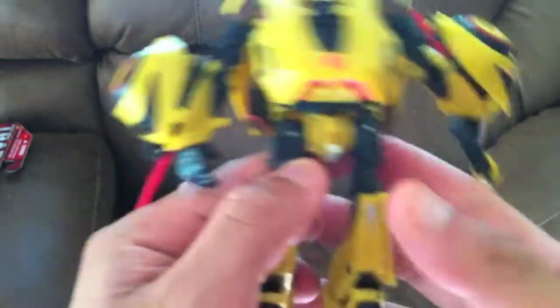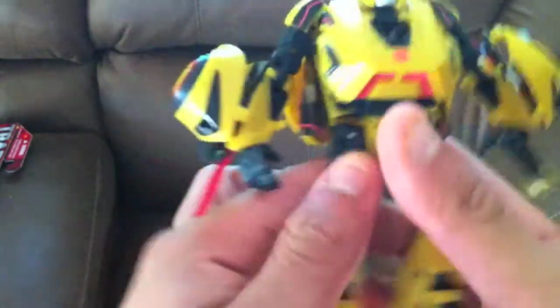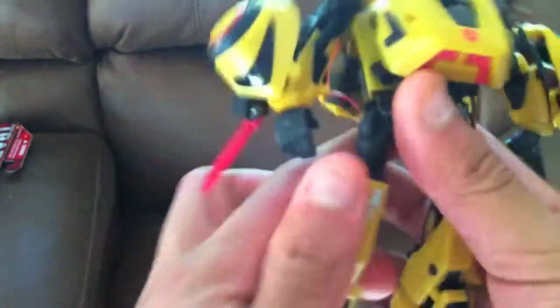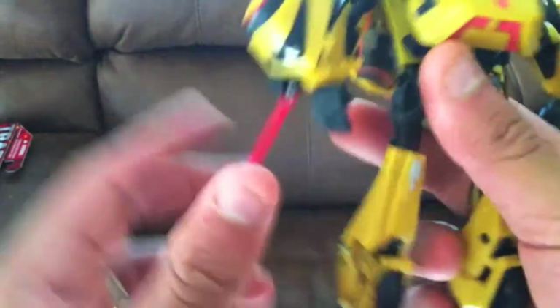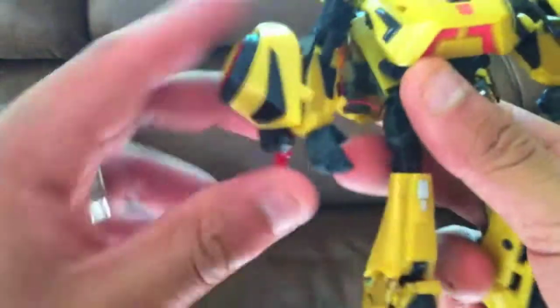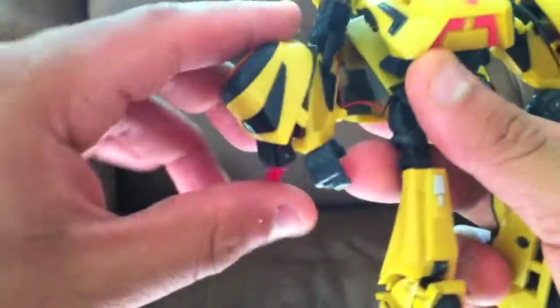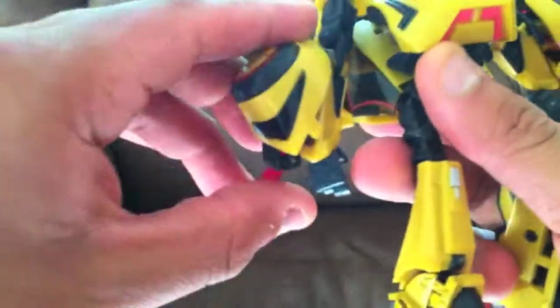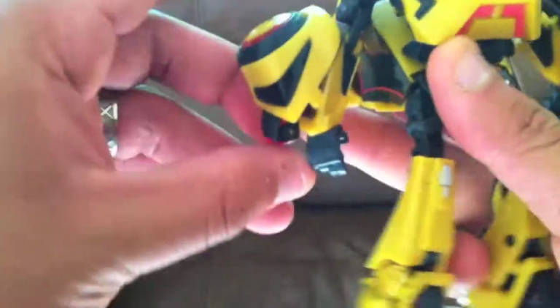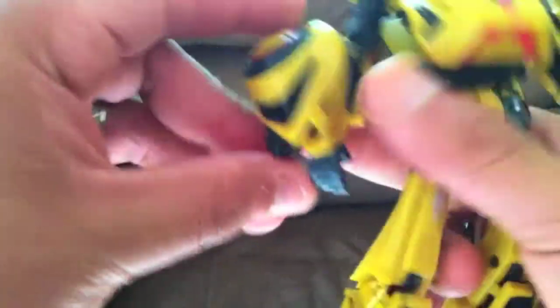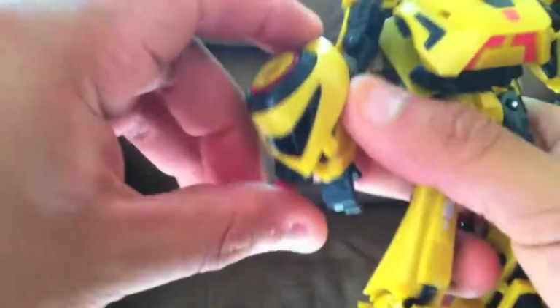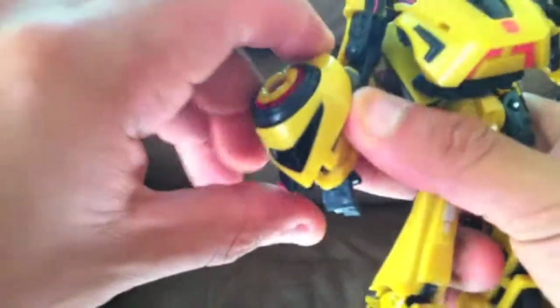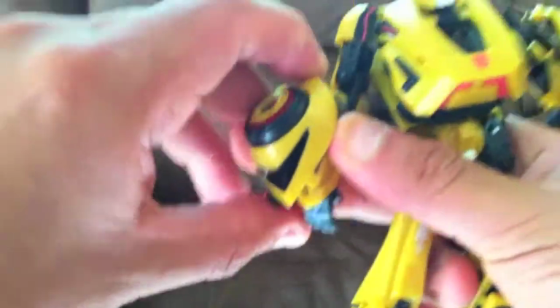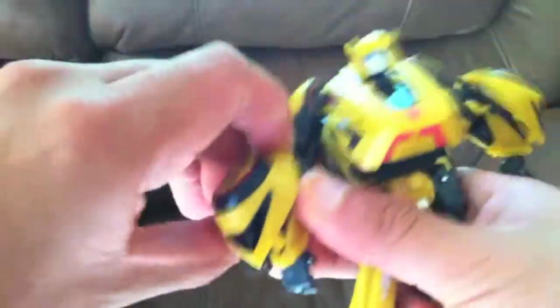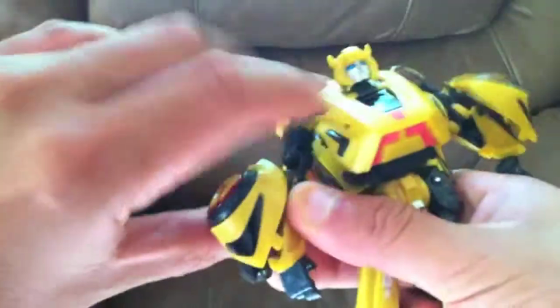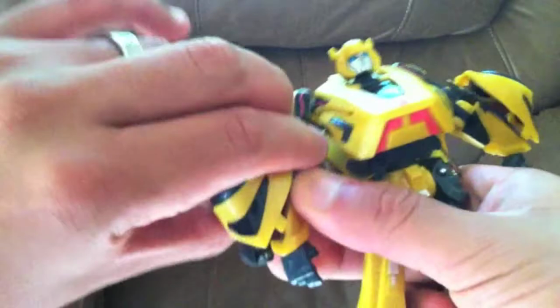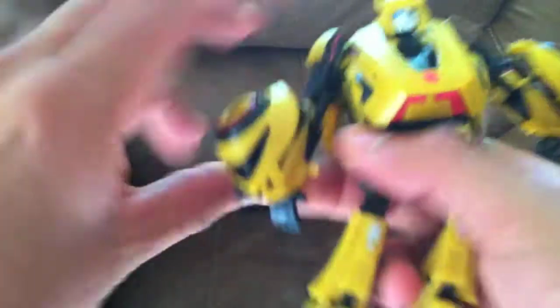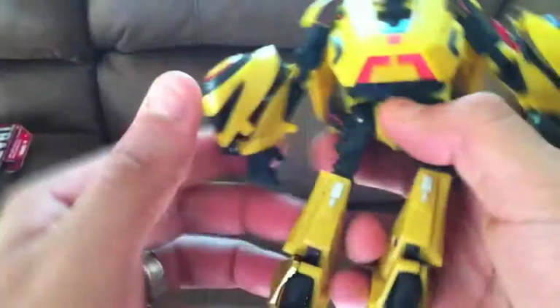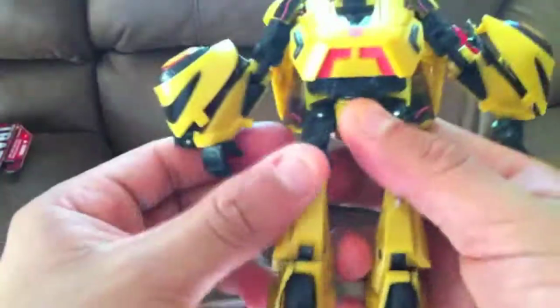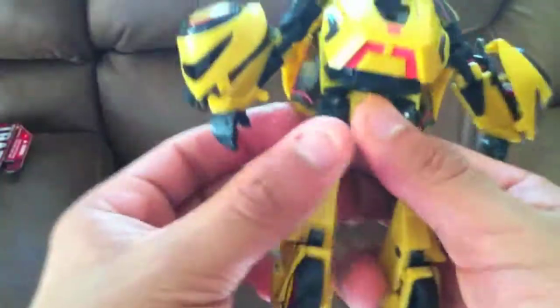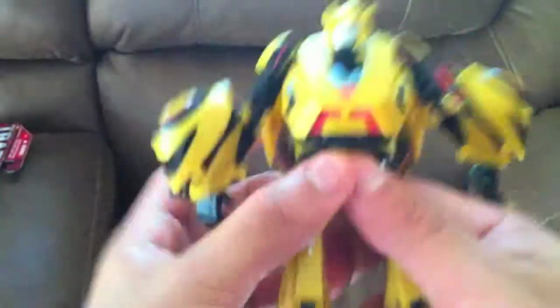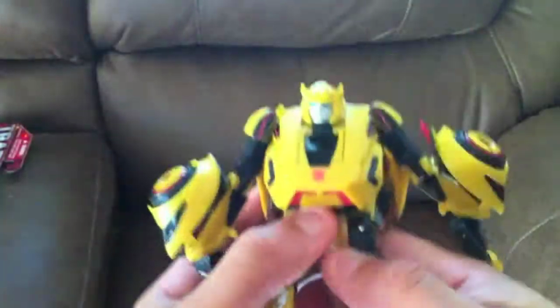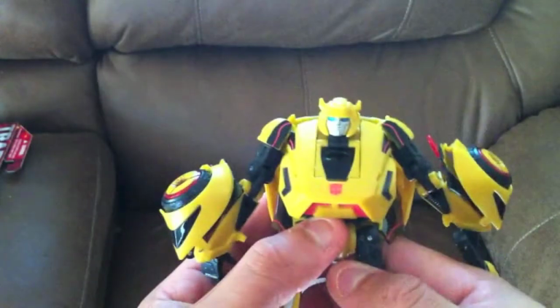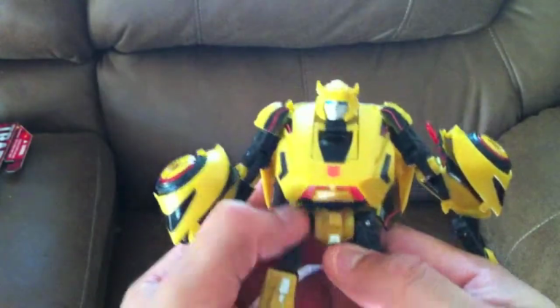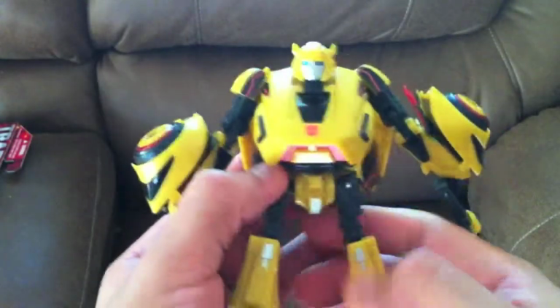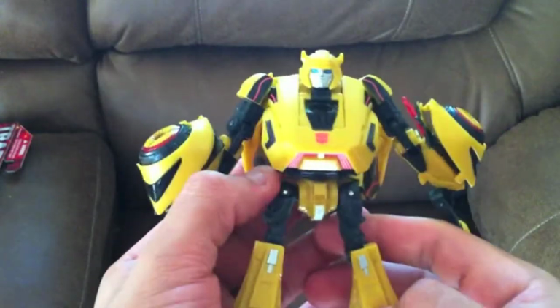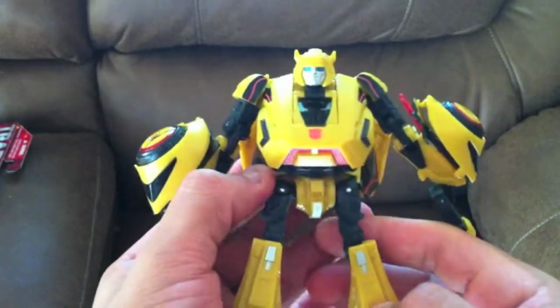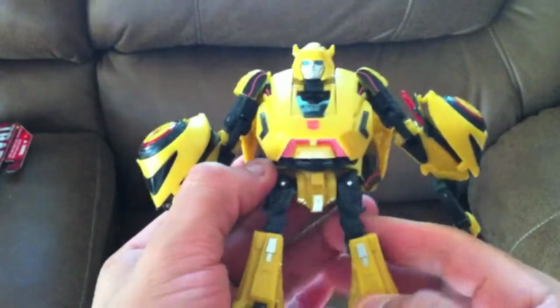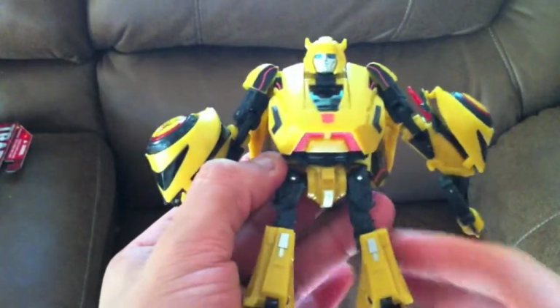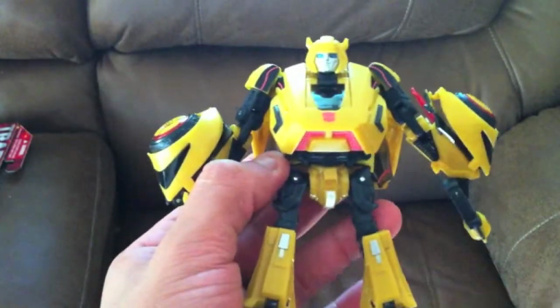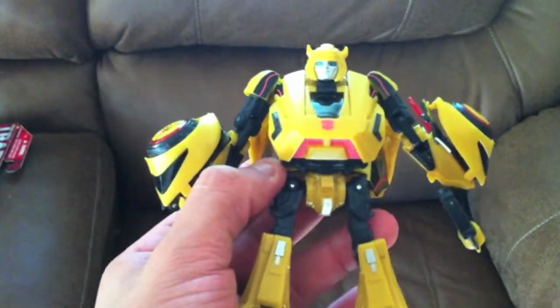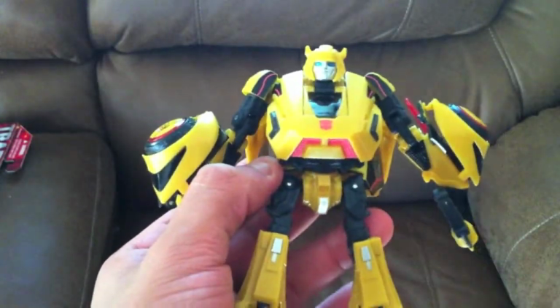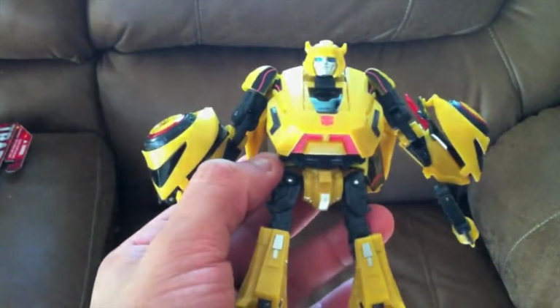All right, I'm just playing around with them. Thank you for watching. God bless.